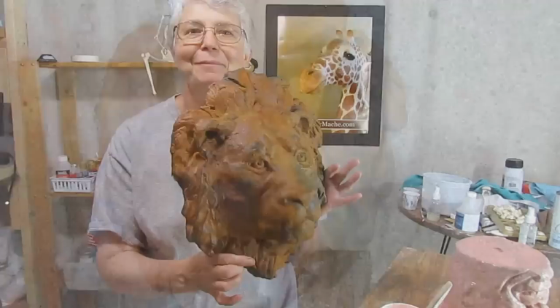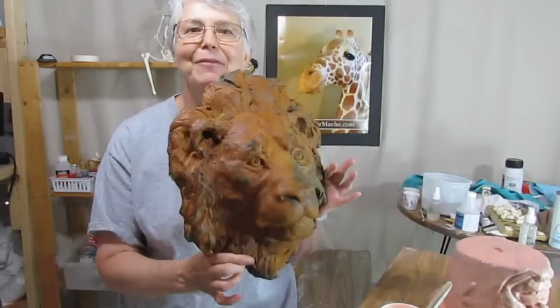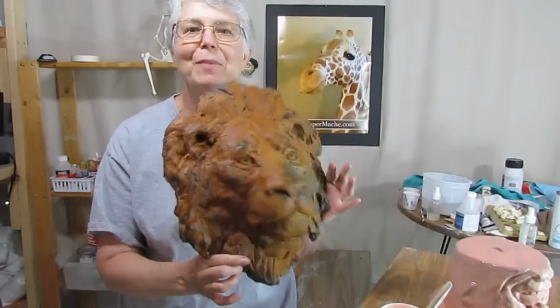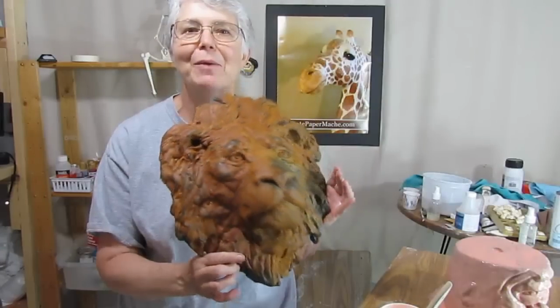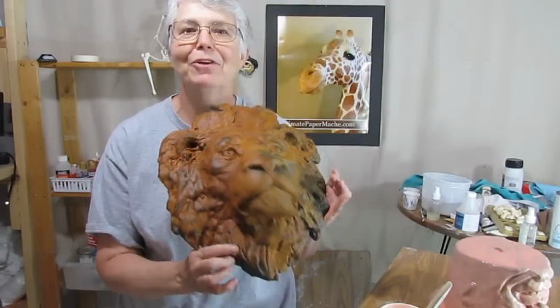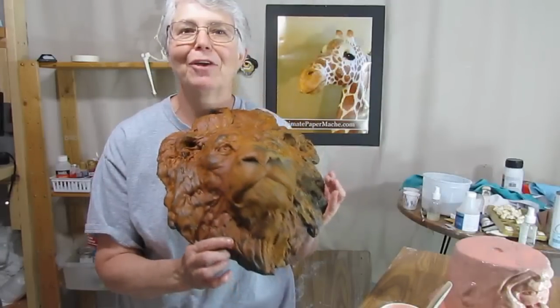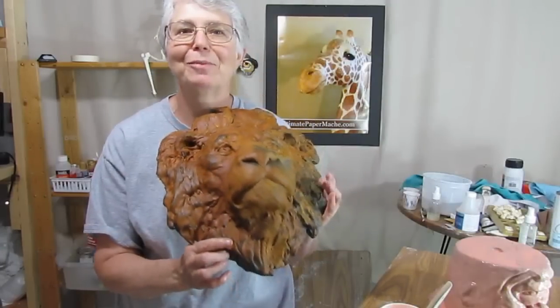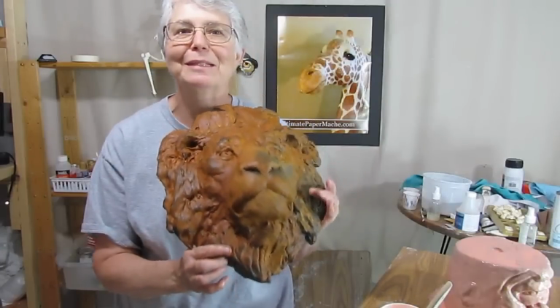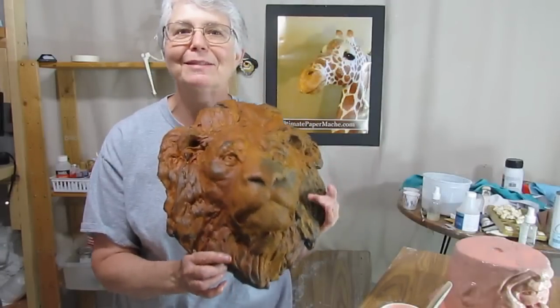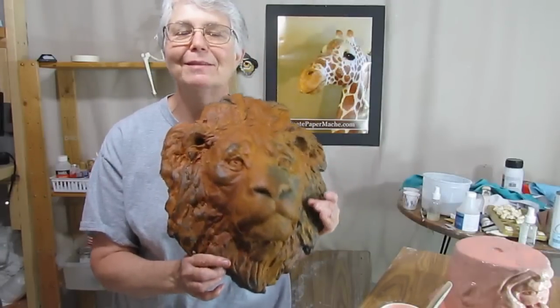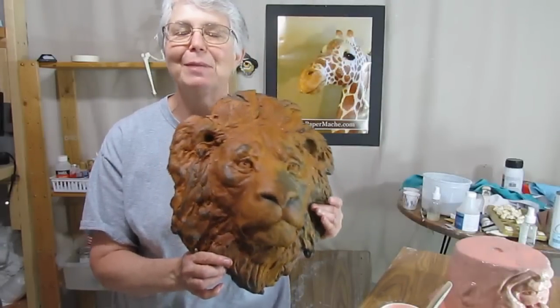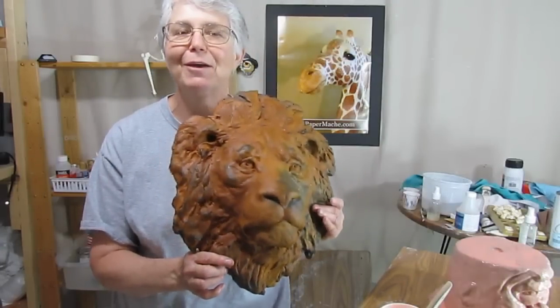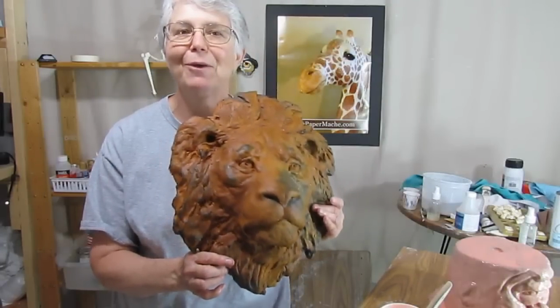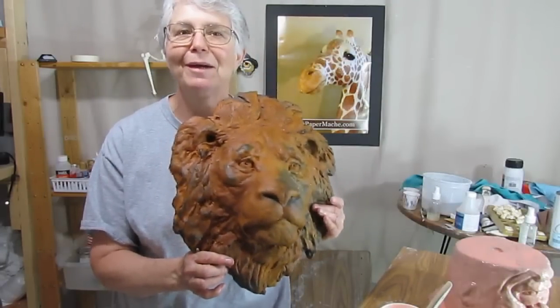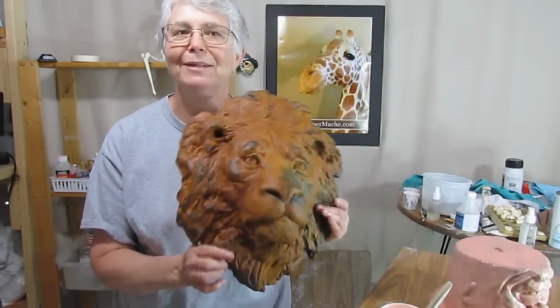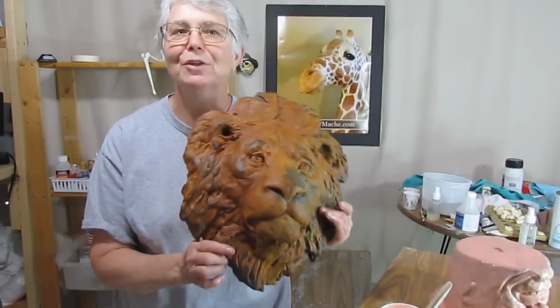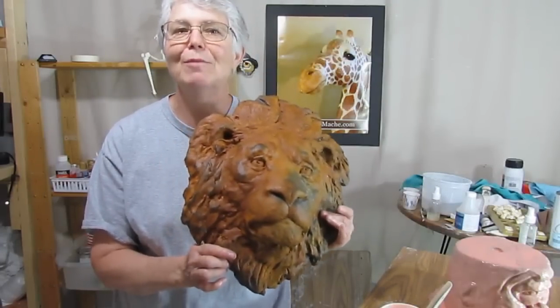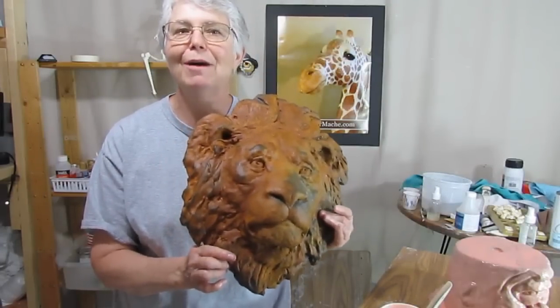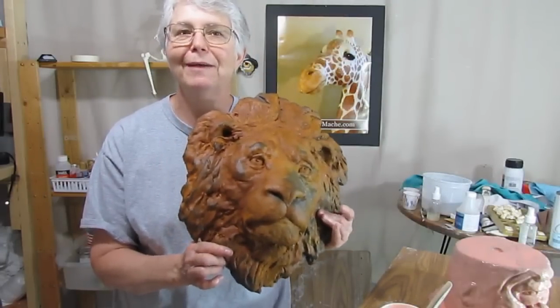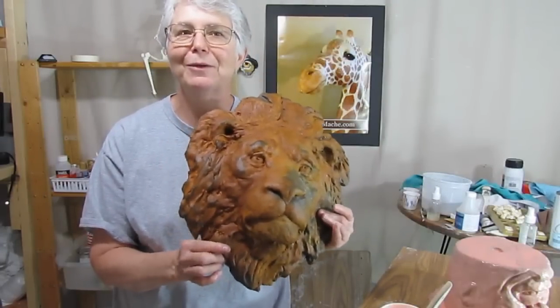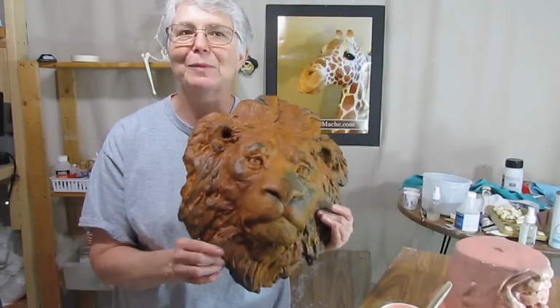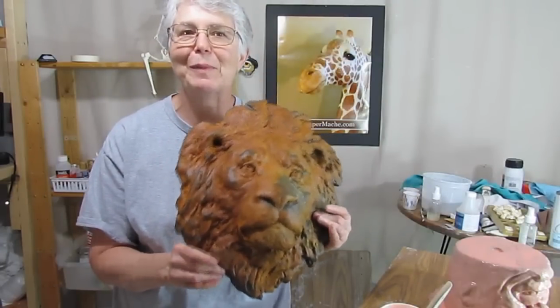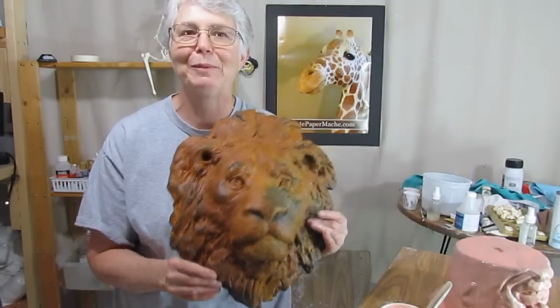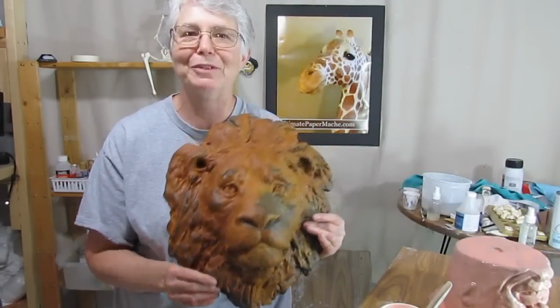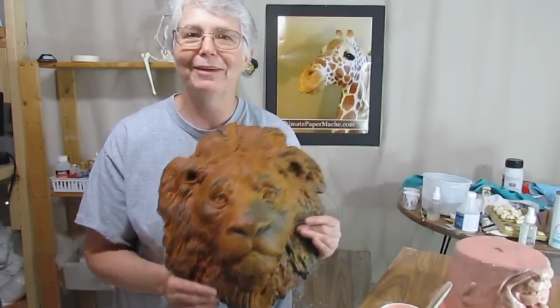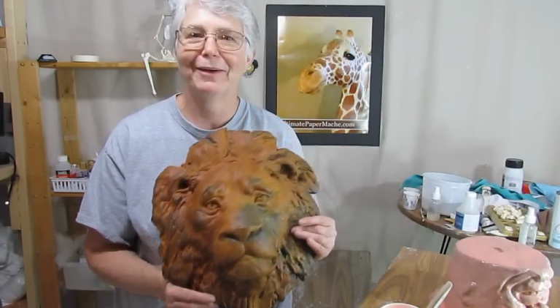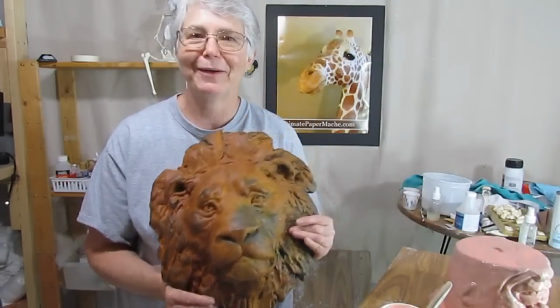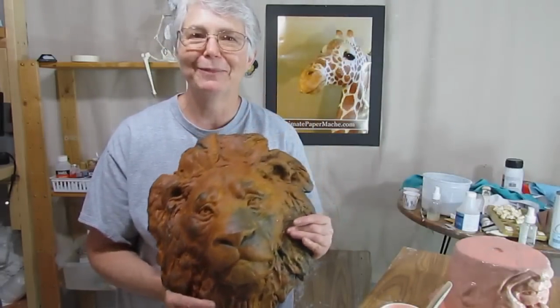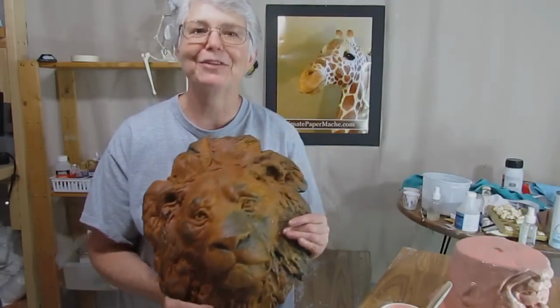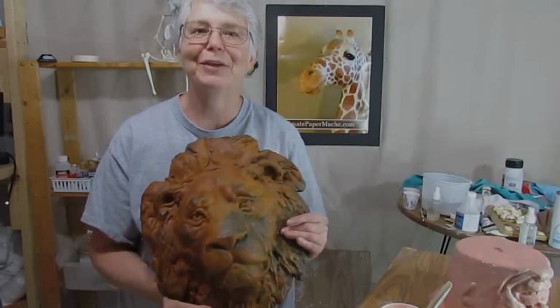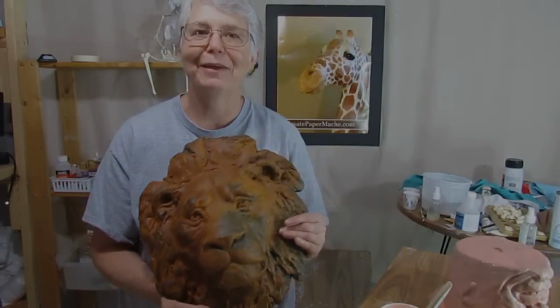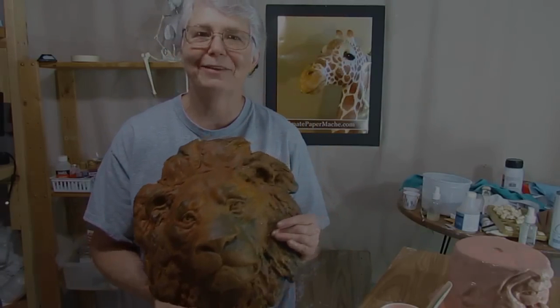If you make one yourself, please let me know. Show it off at UltimatePaperMache.com. I'll see you there.